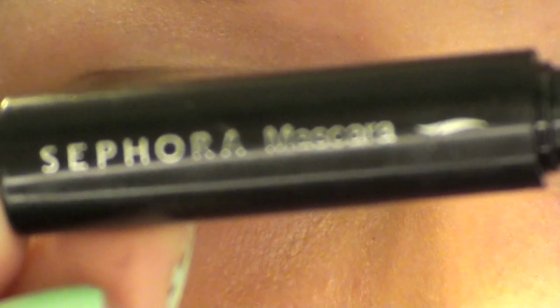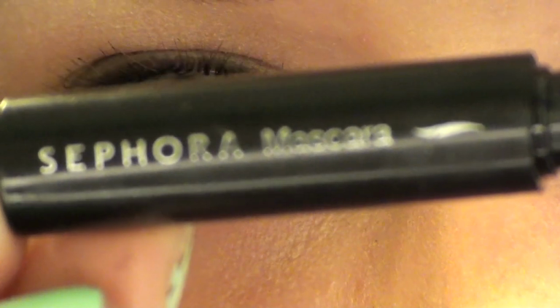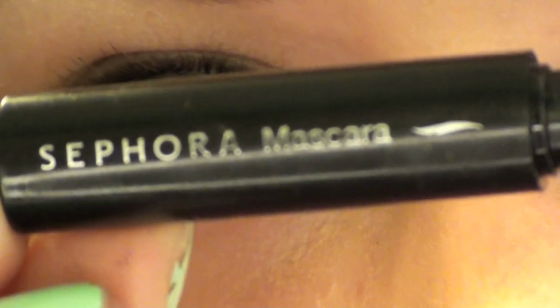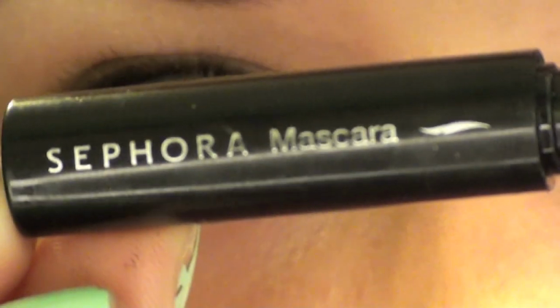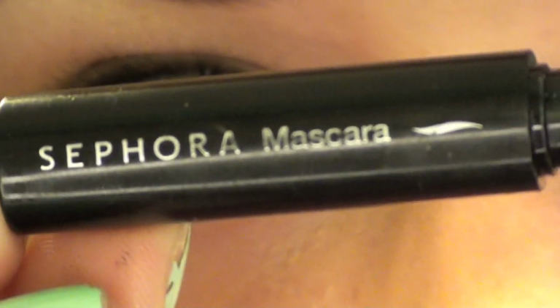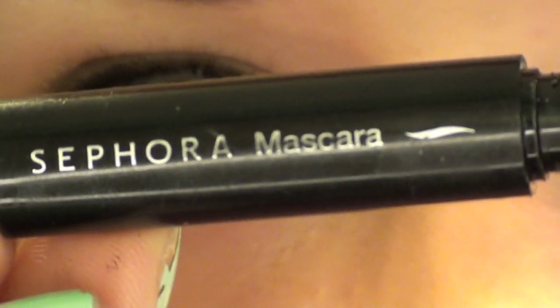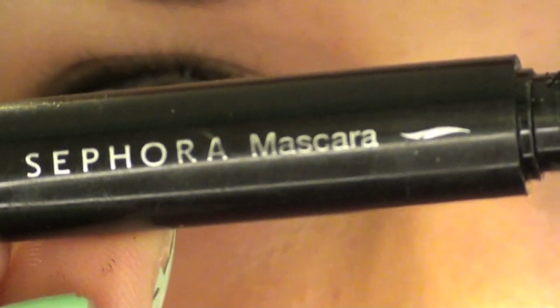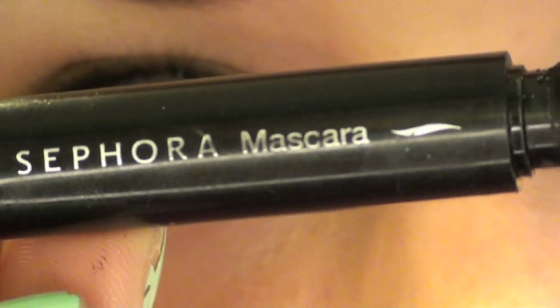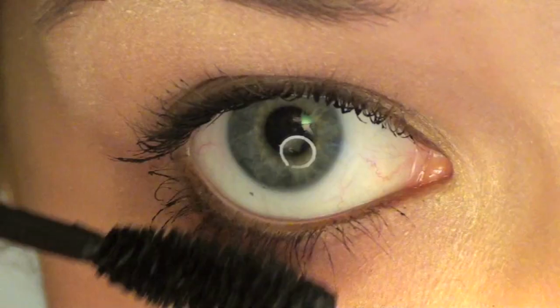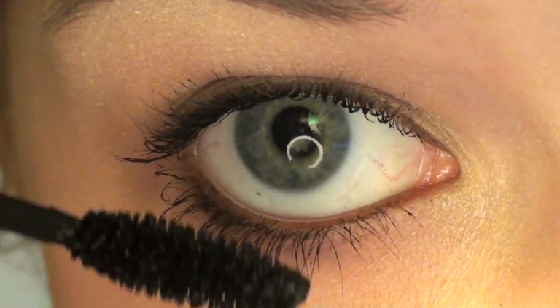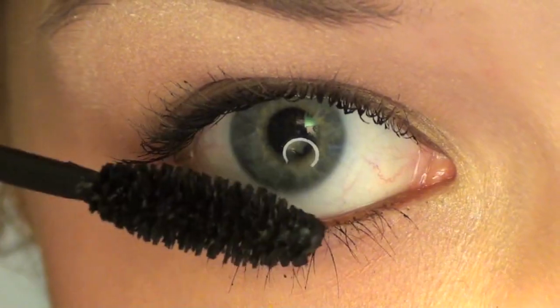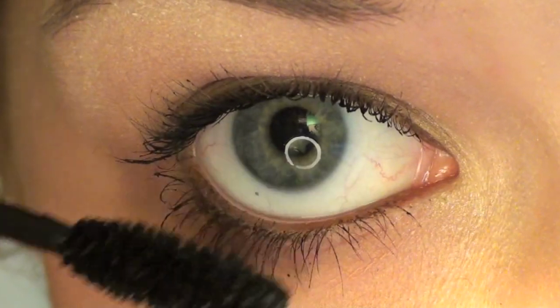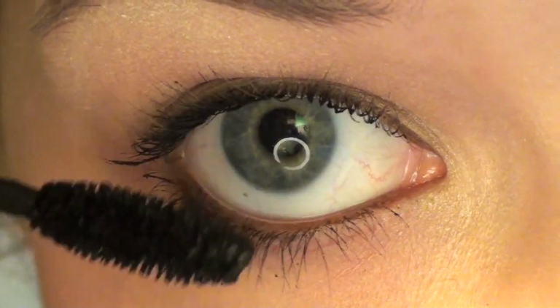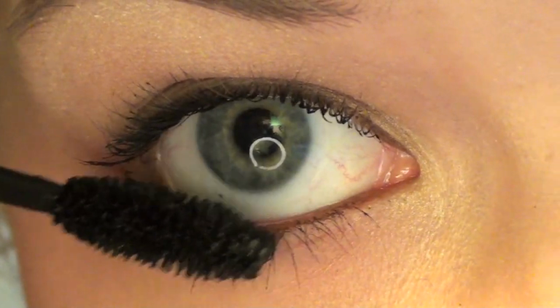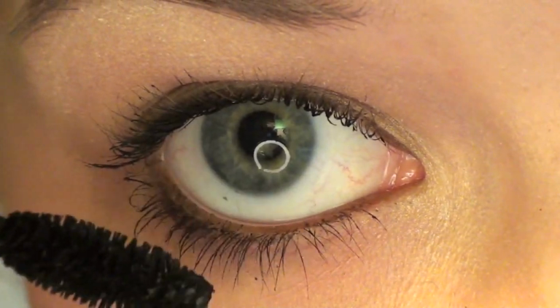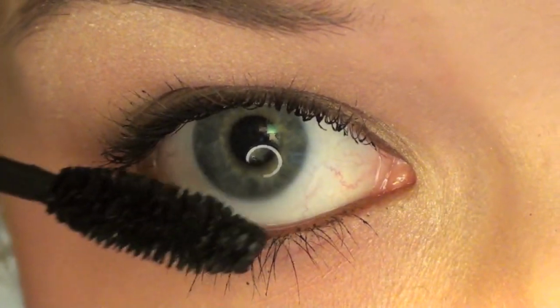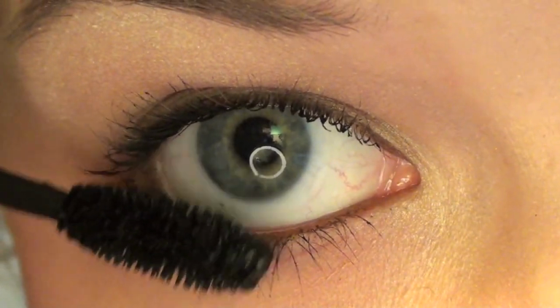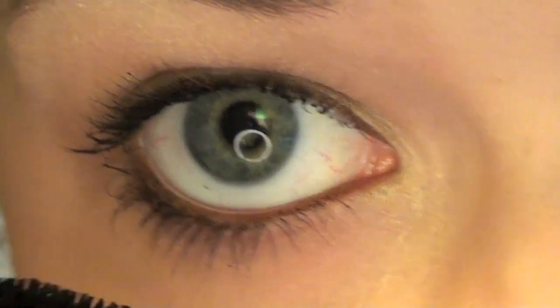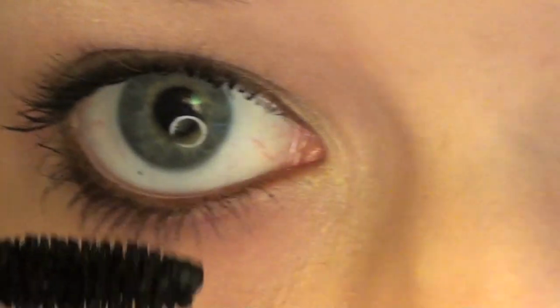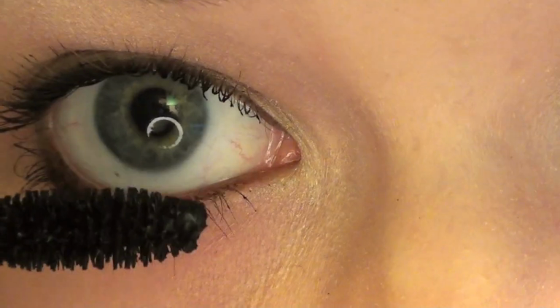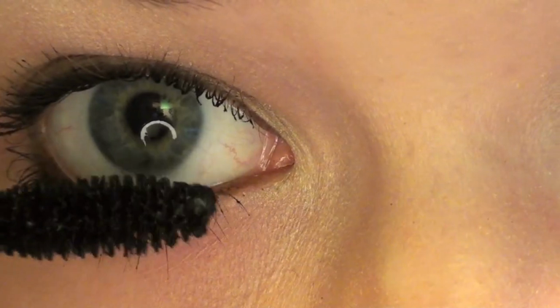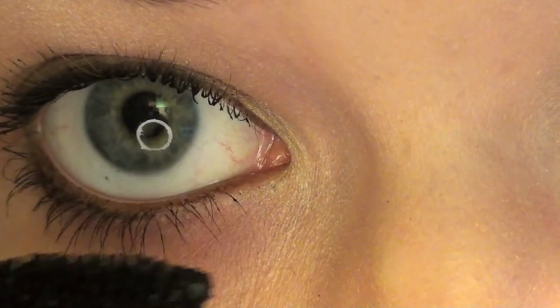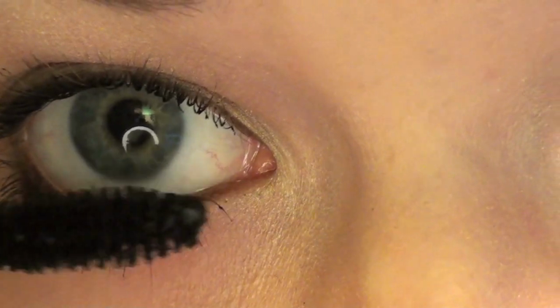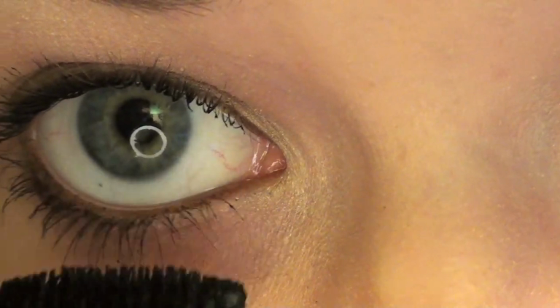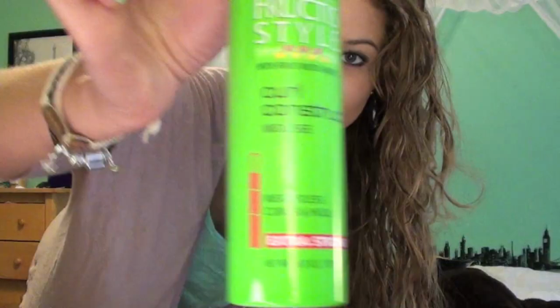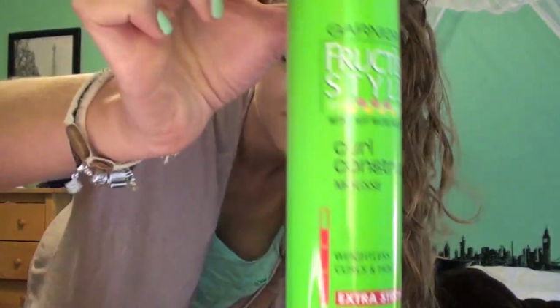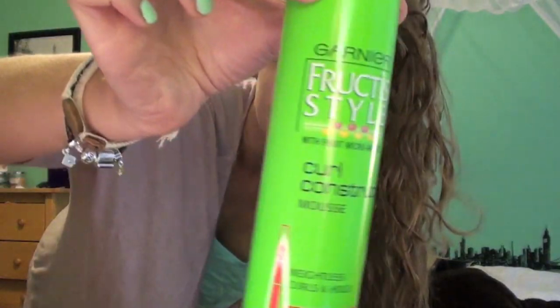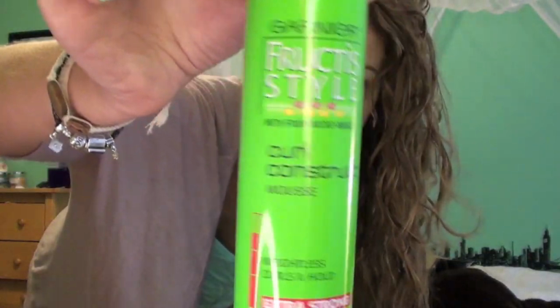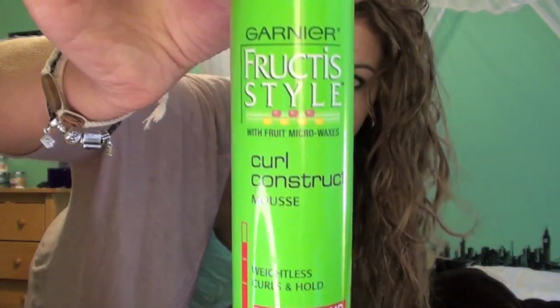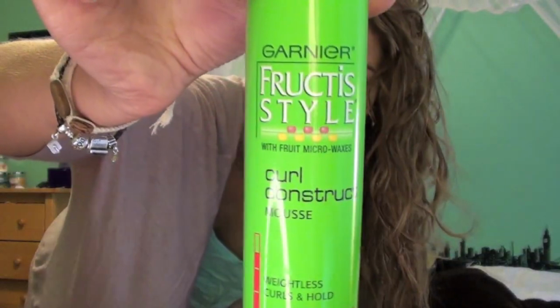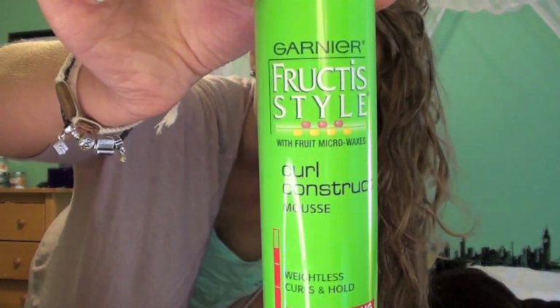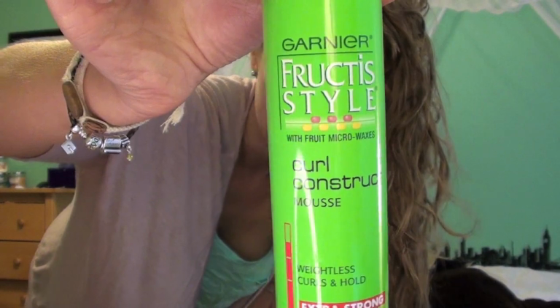Sephora Mascara just has a smaller wand — actually it does not. I don't know why I use that for my lower lashes.